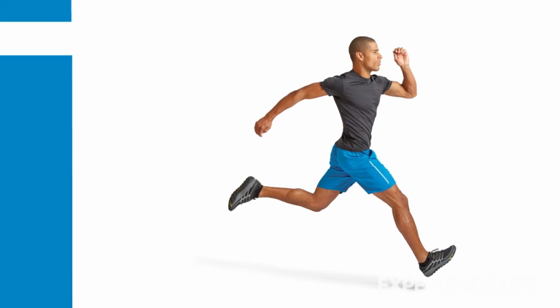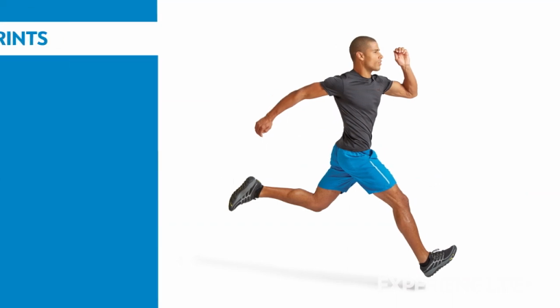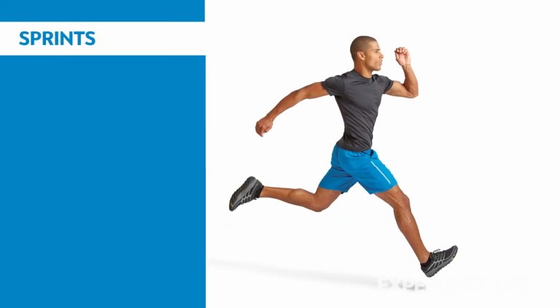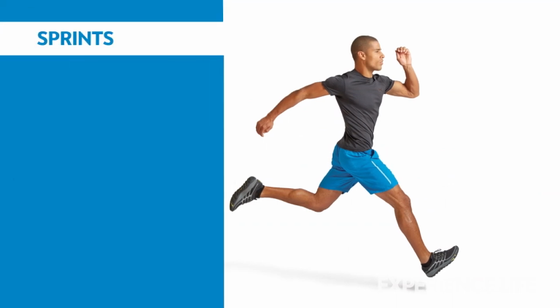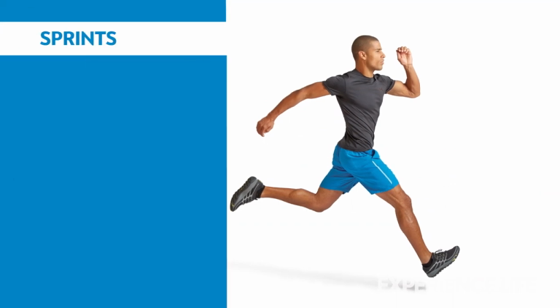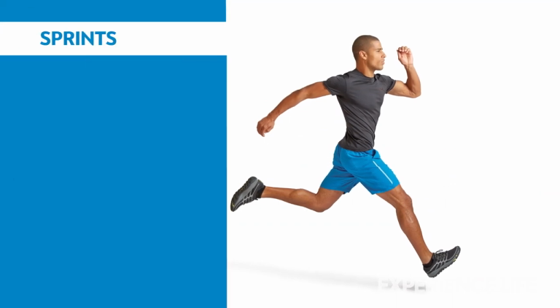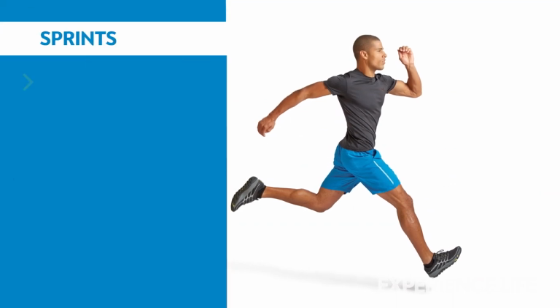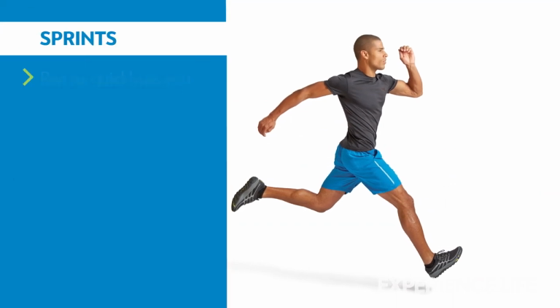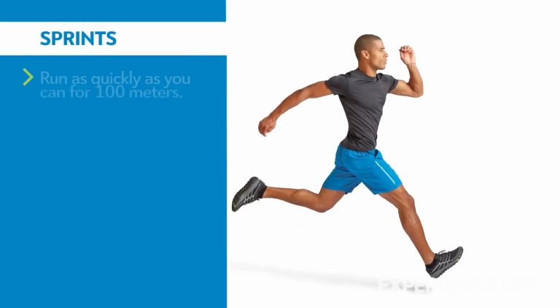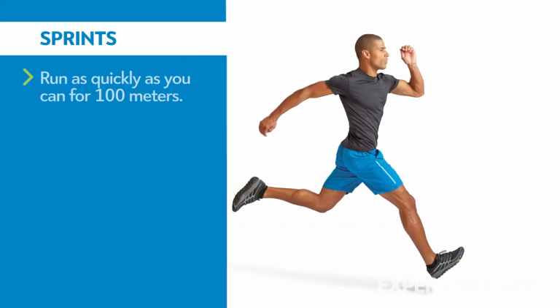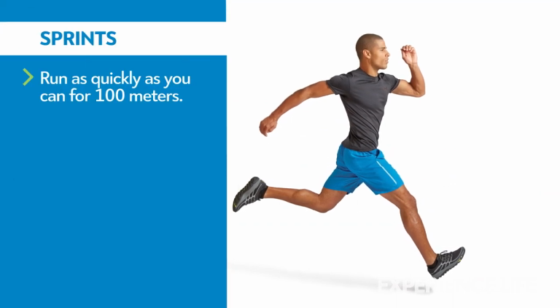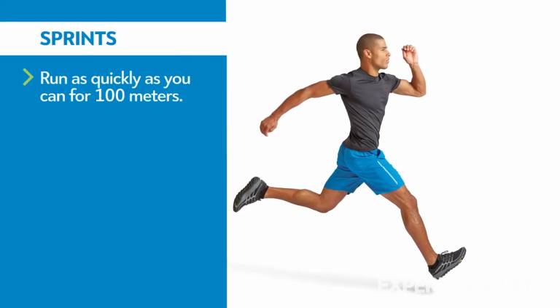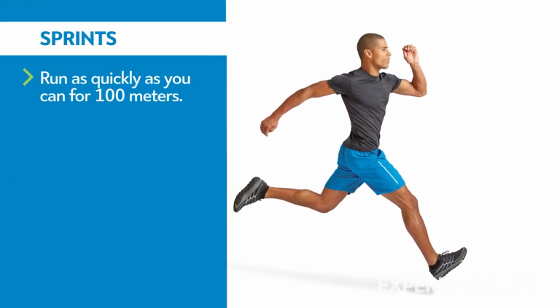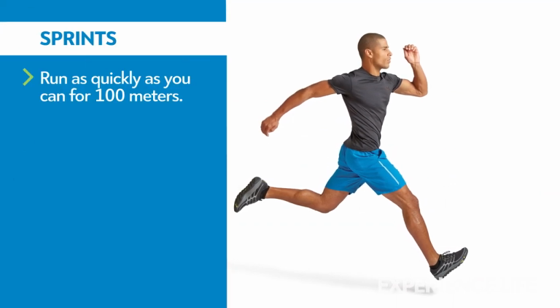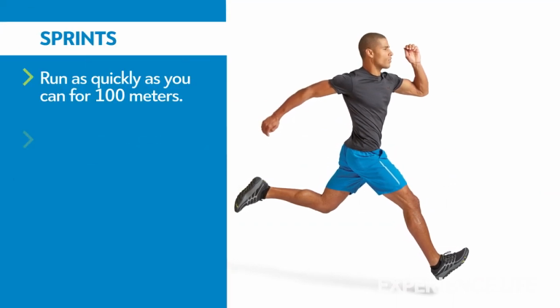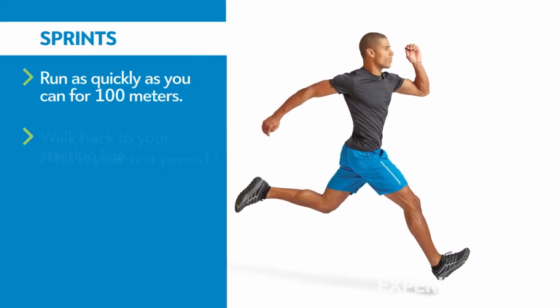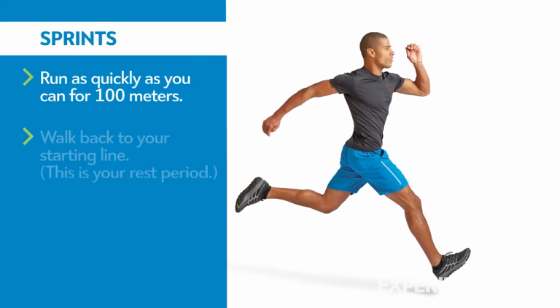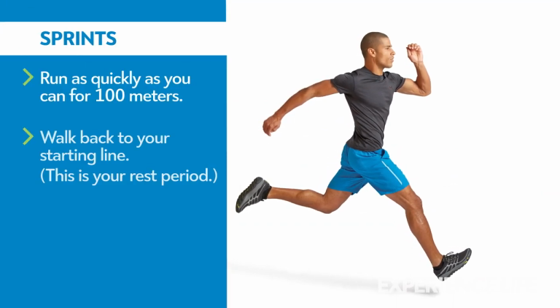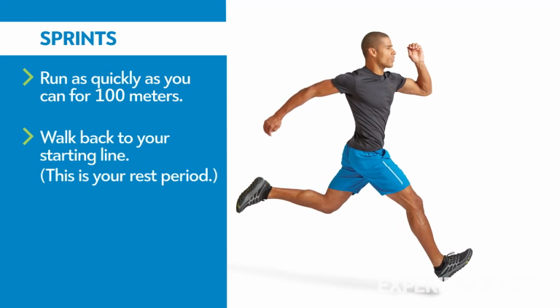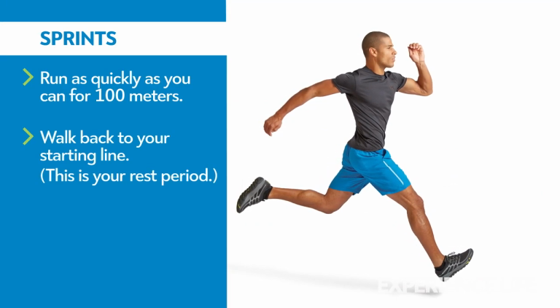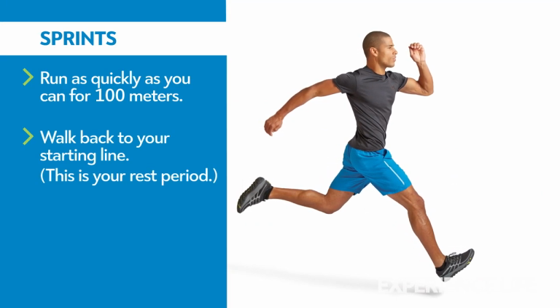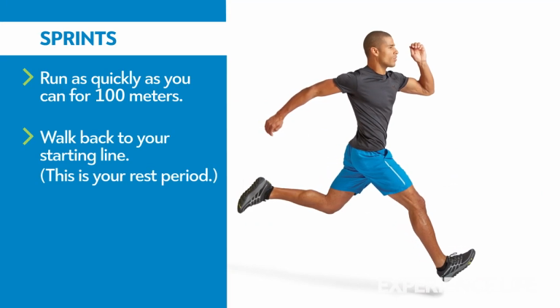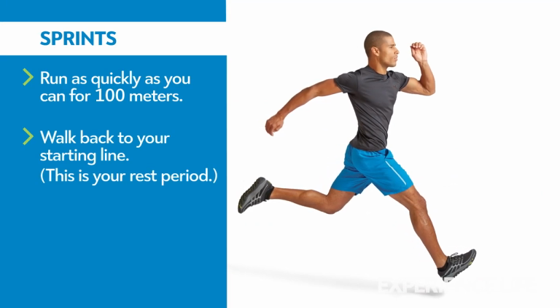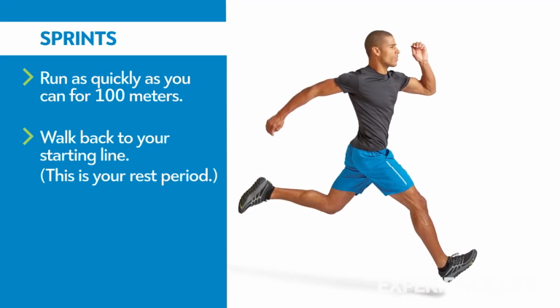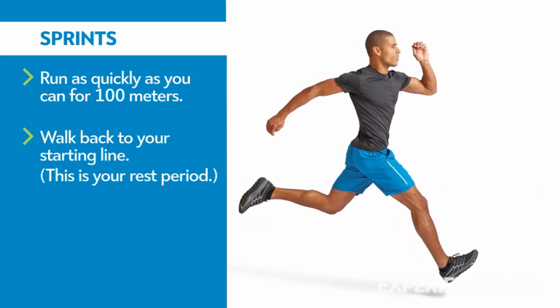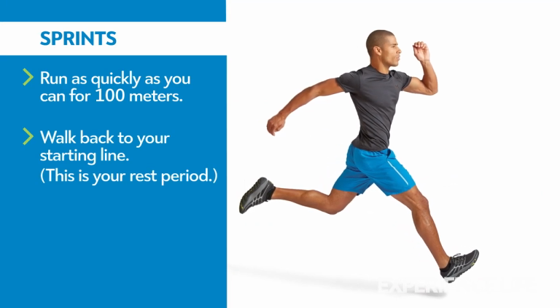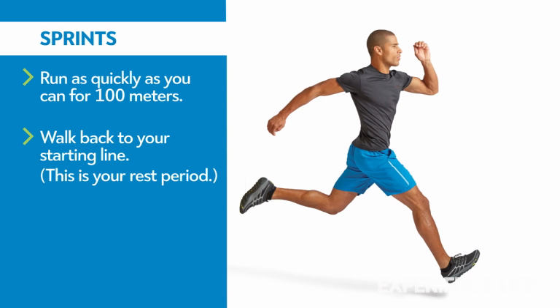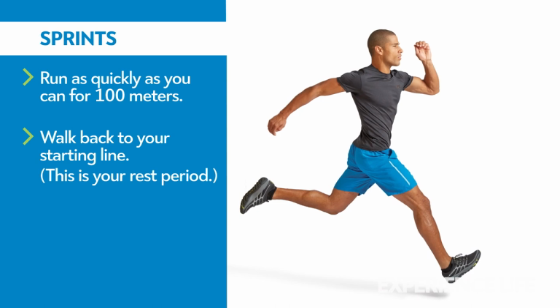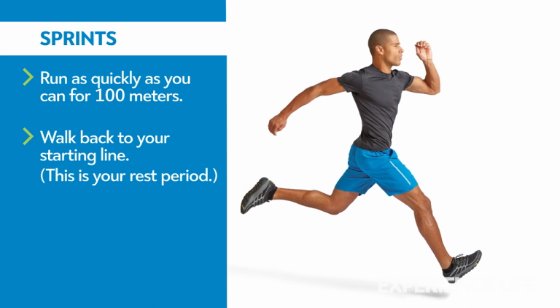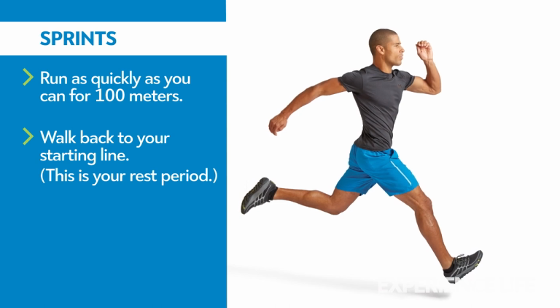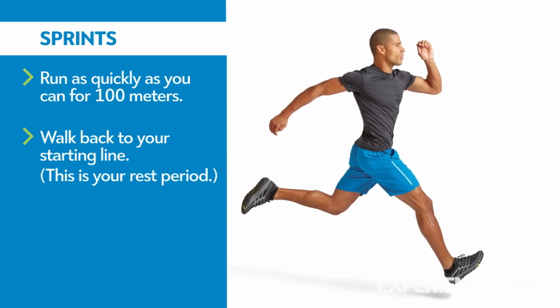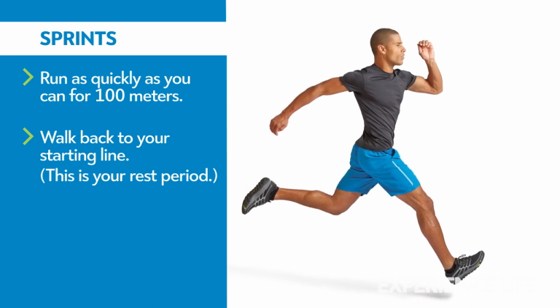Run as quickly as you can for 100 meters. Walk back to your starting line. This is your rest period.